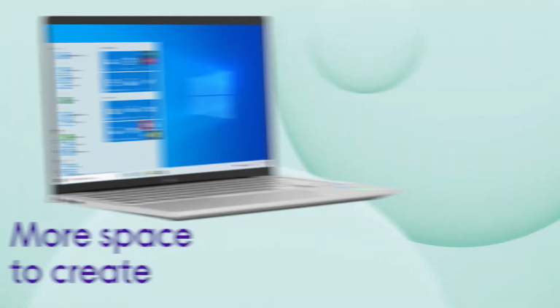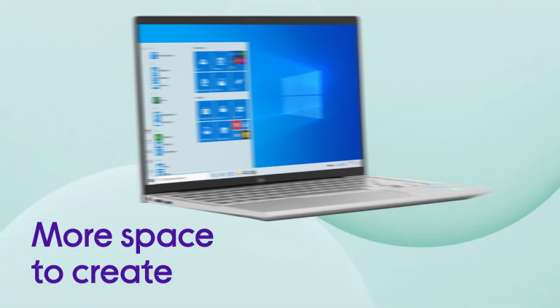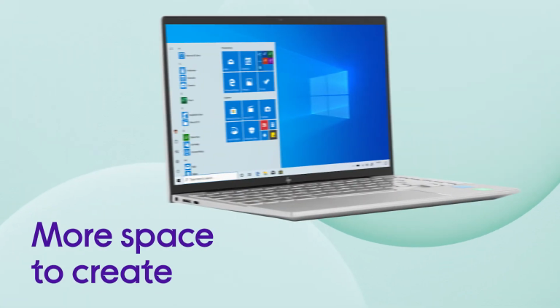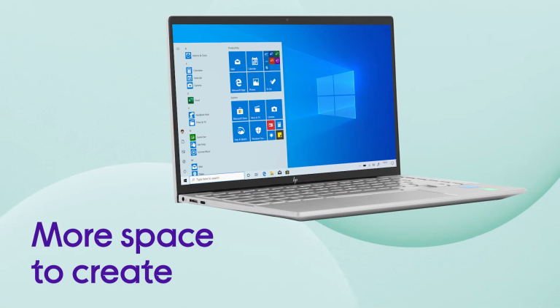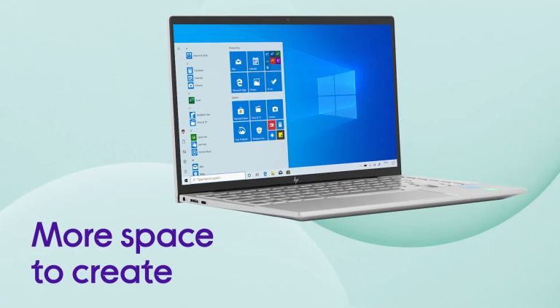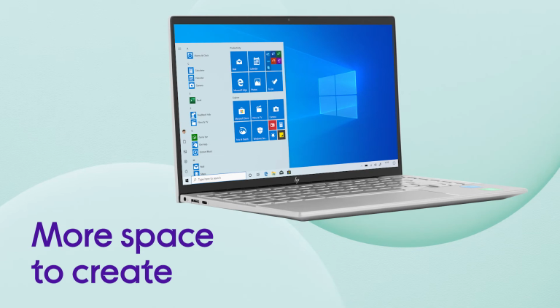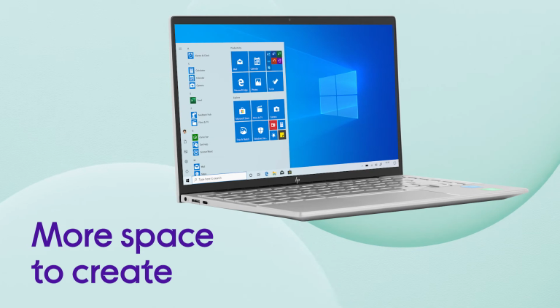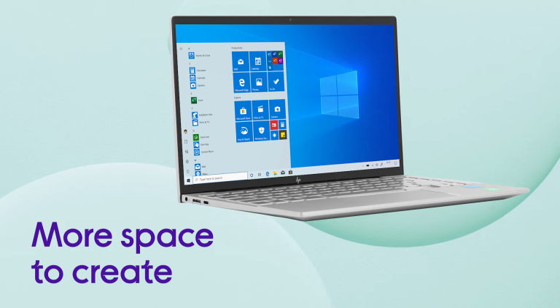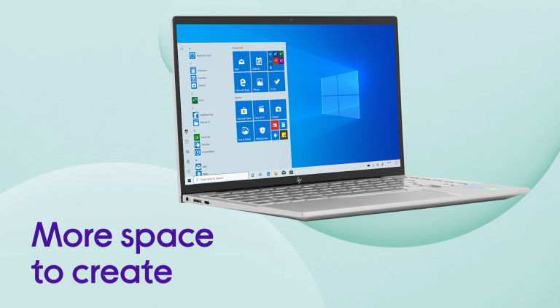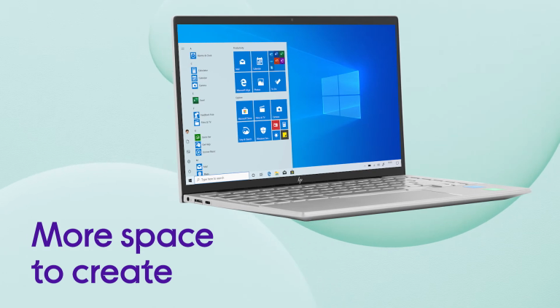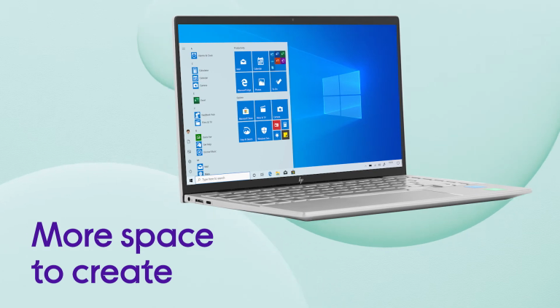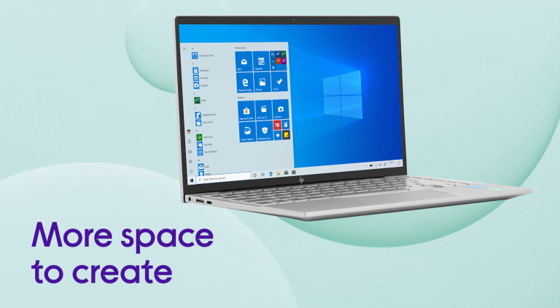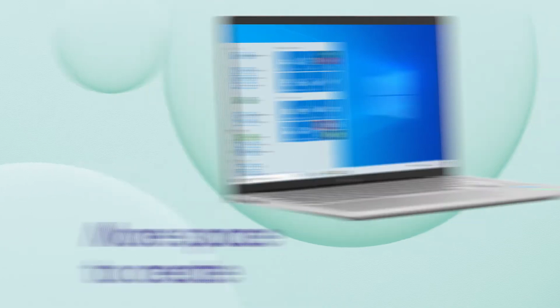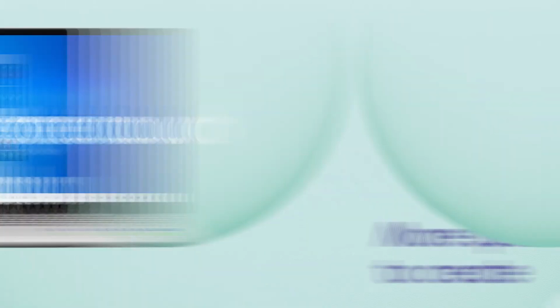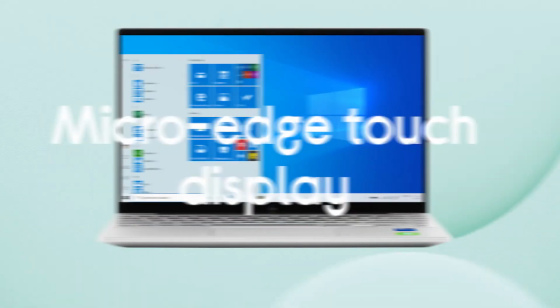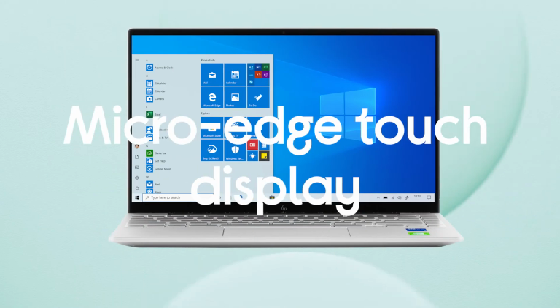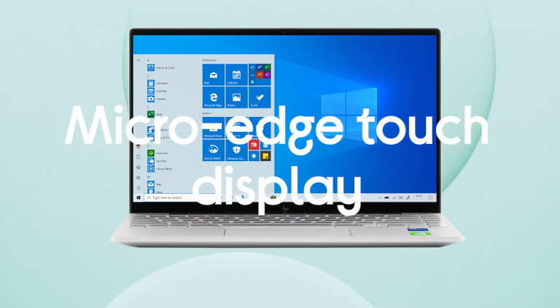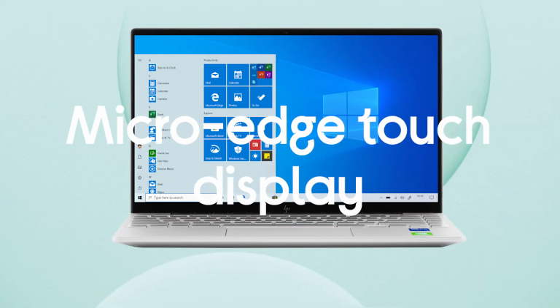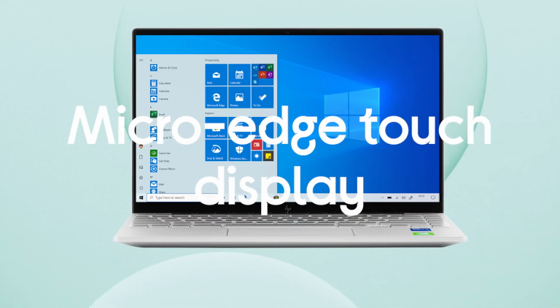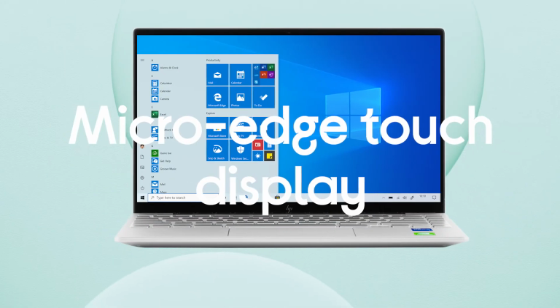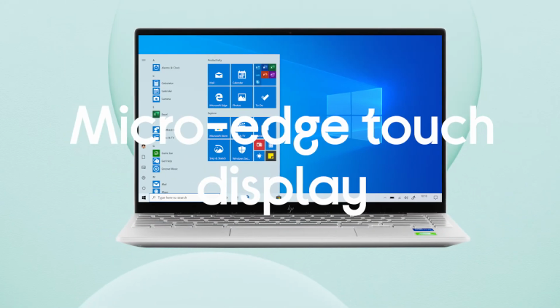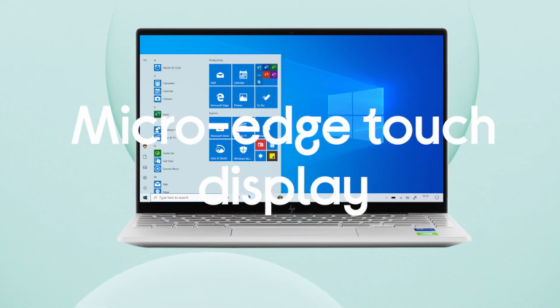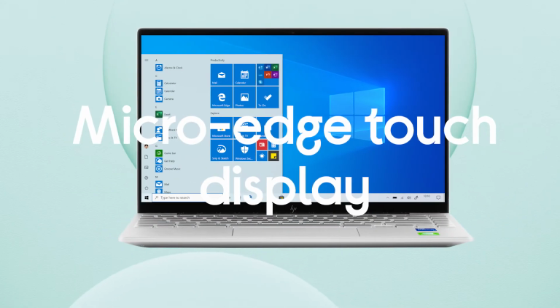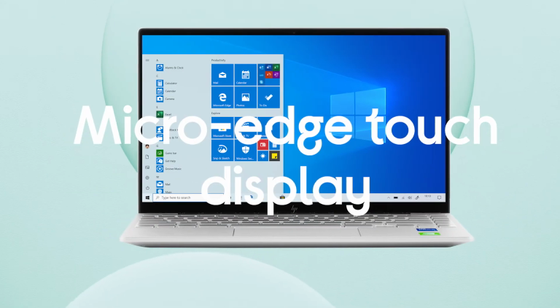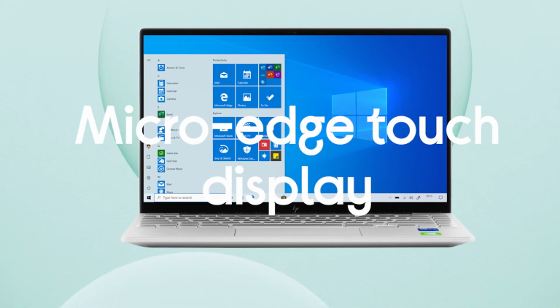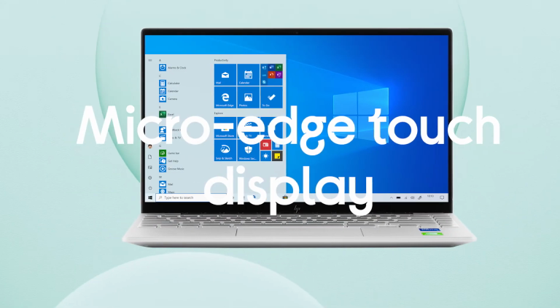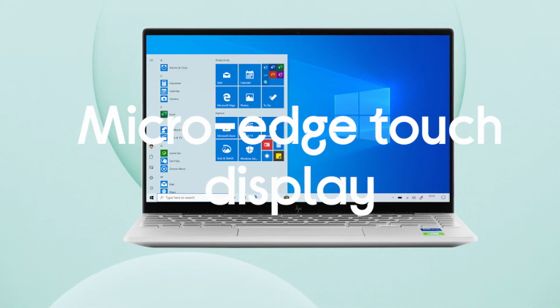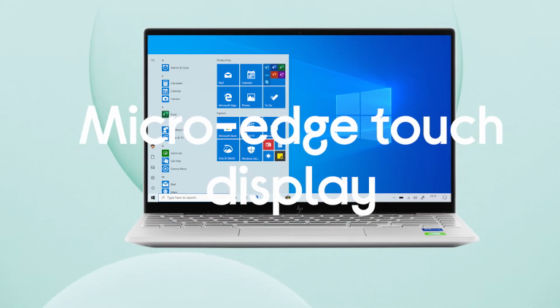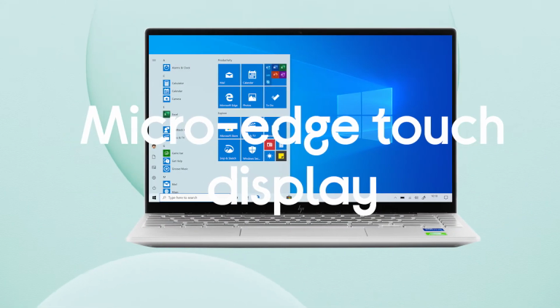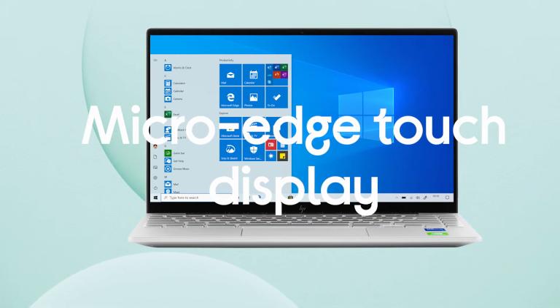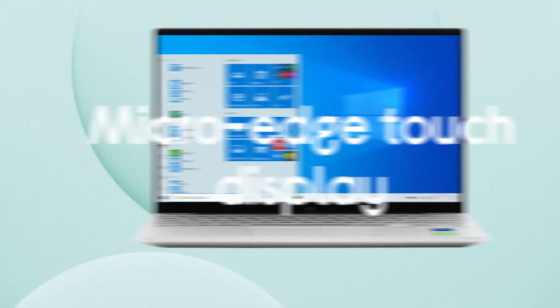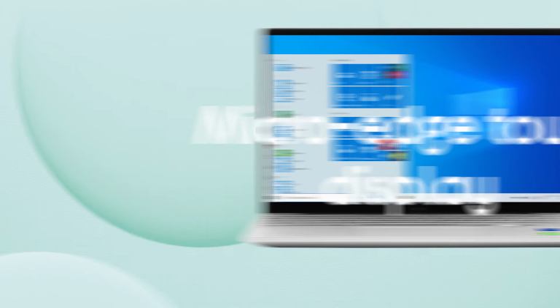It's designed to give you more space to create, with a micro edge touch display that provides you with more screen to view.